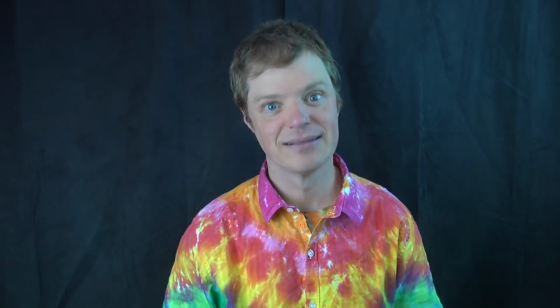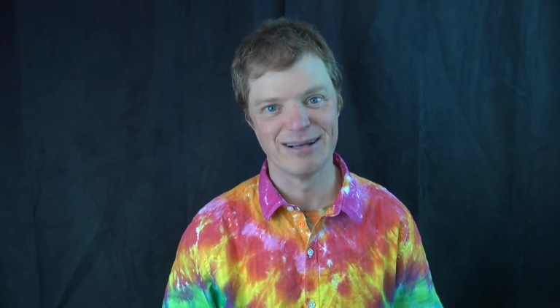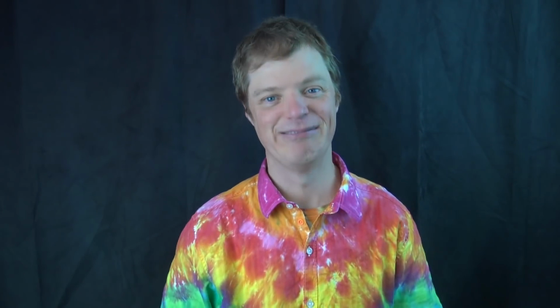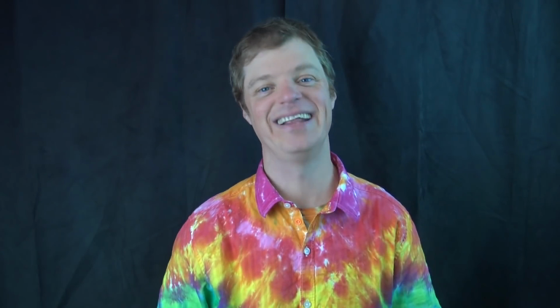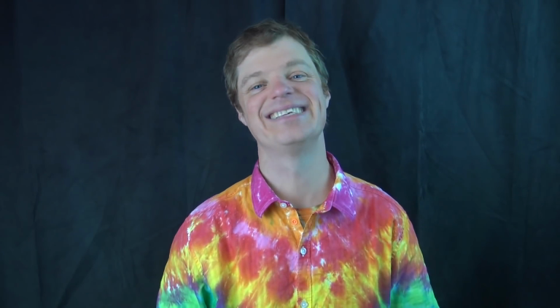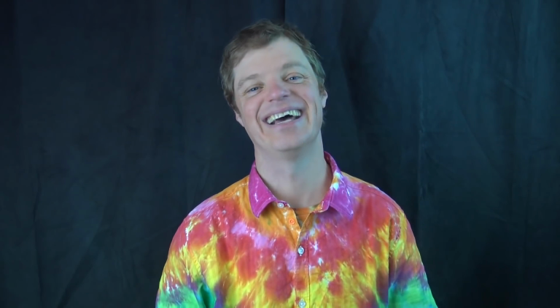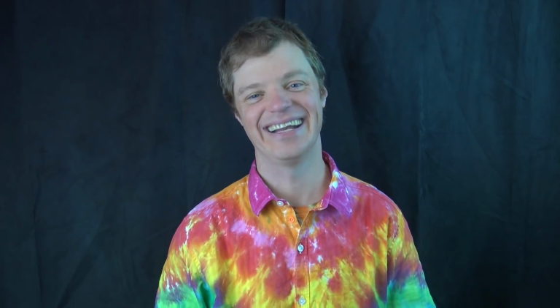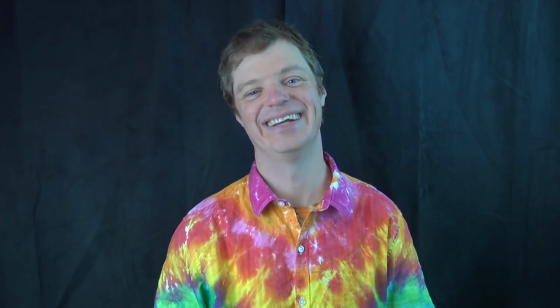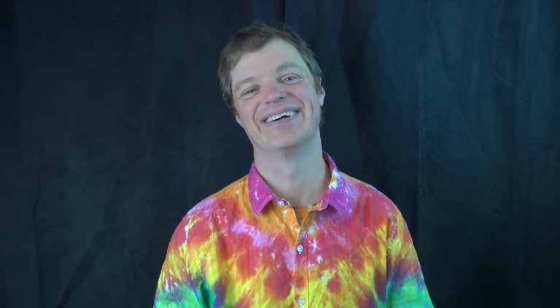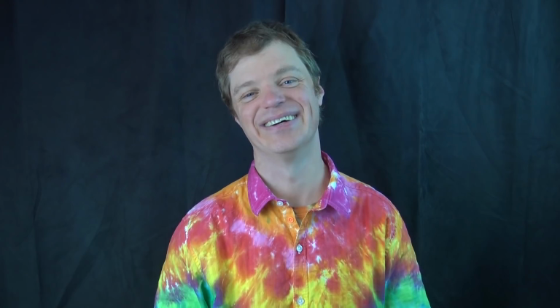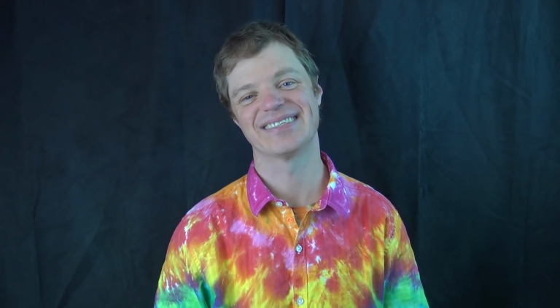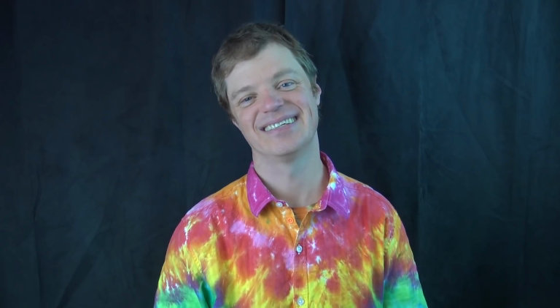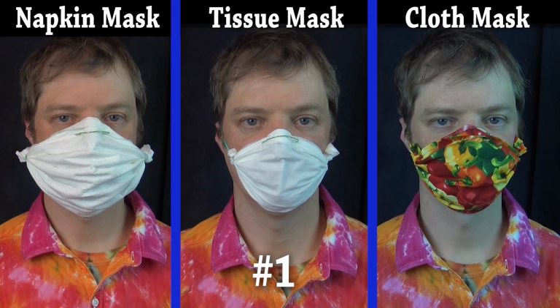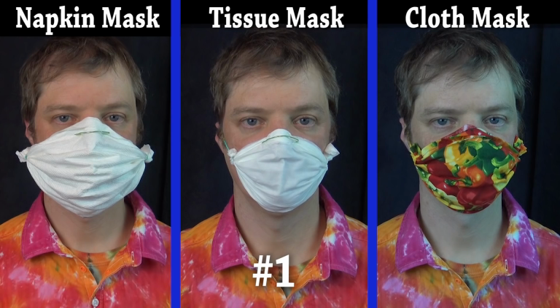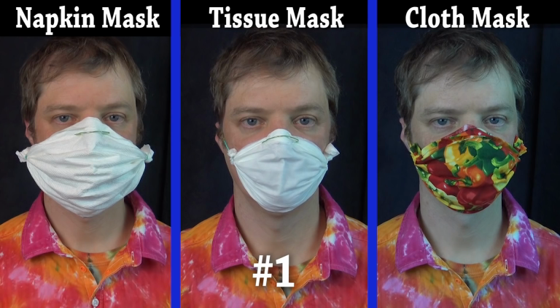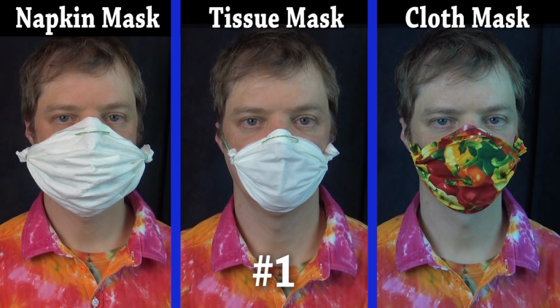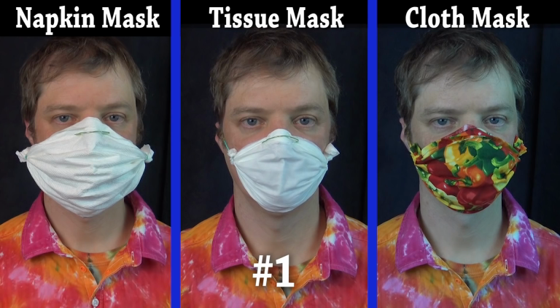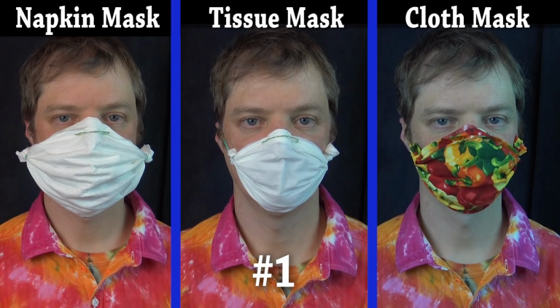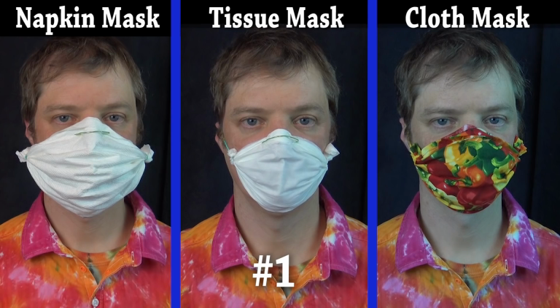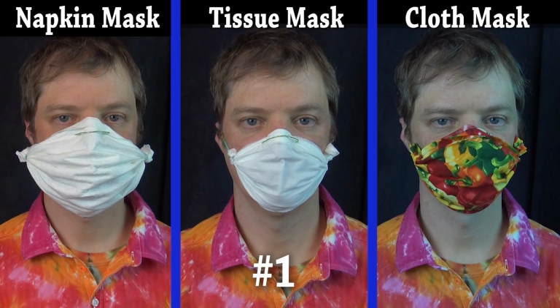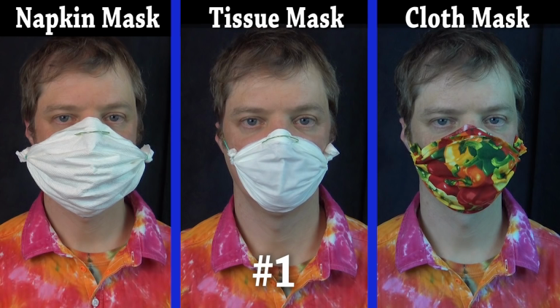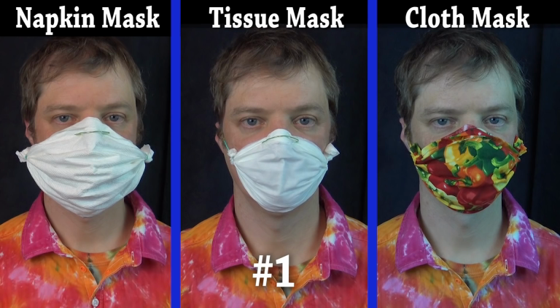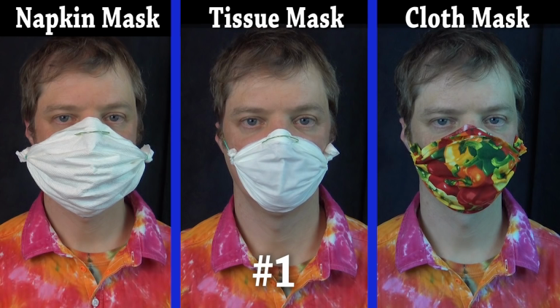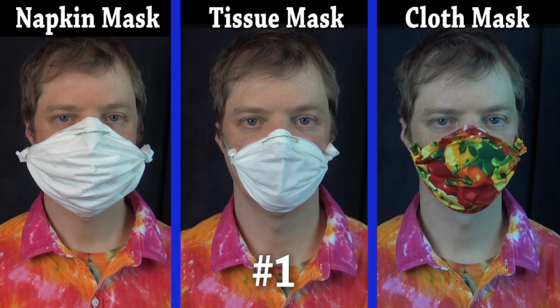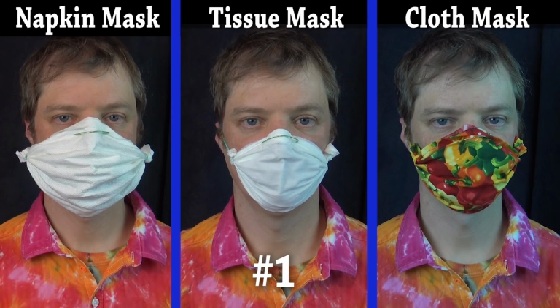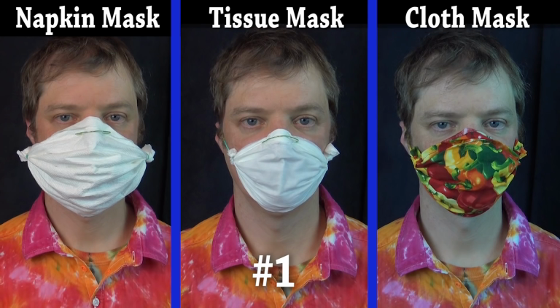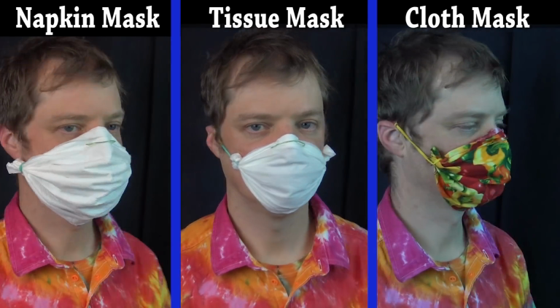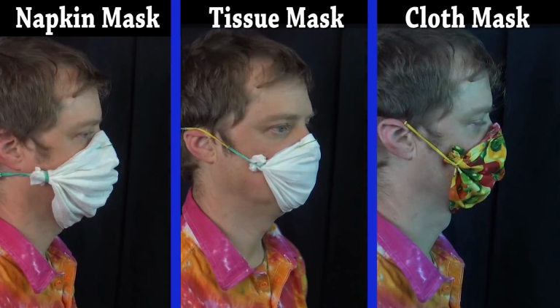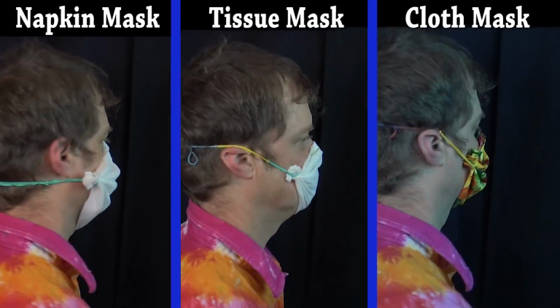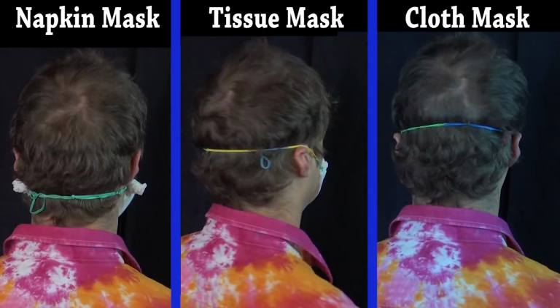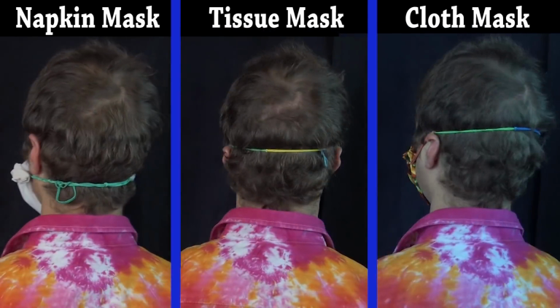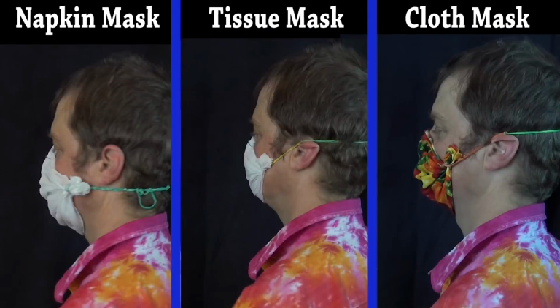So ready, set, here goes. Number one: the napkin, tissue, or cloth face mask.